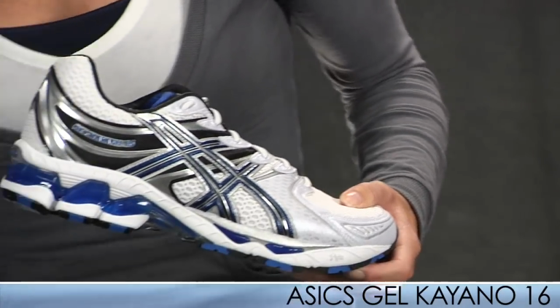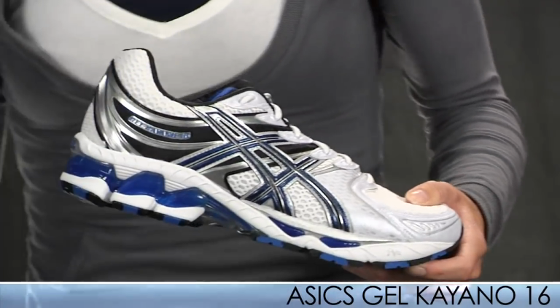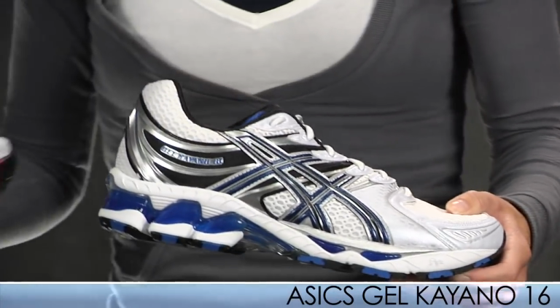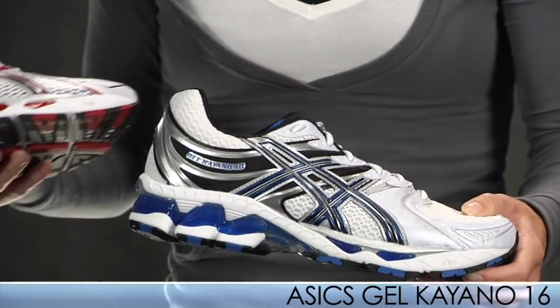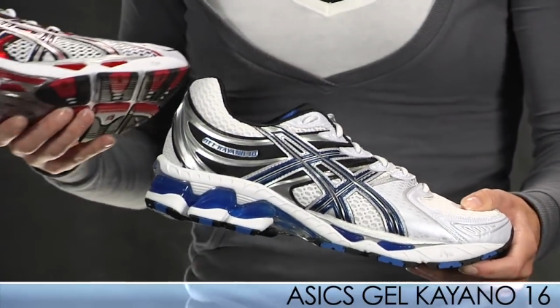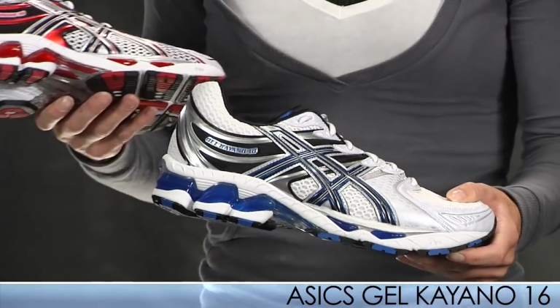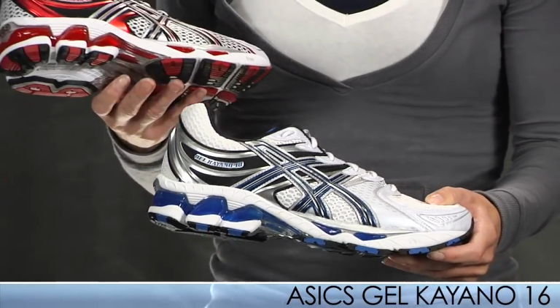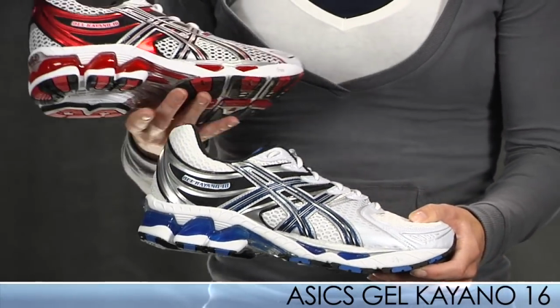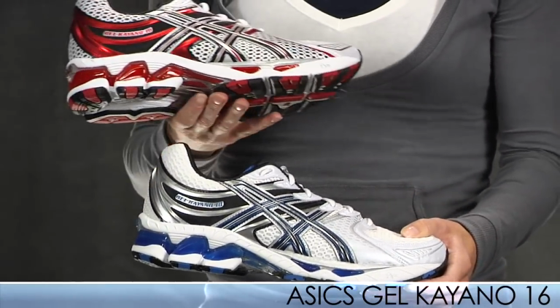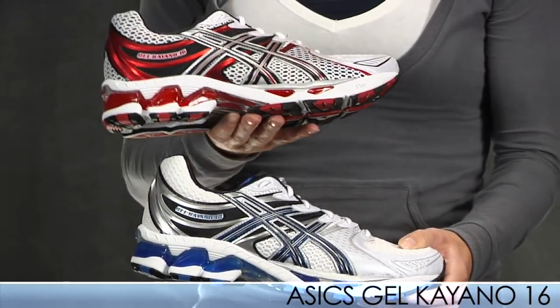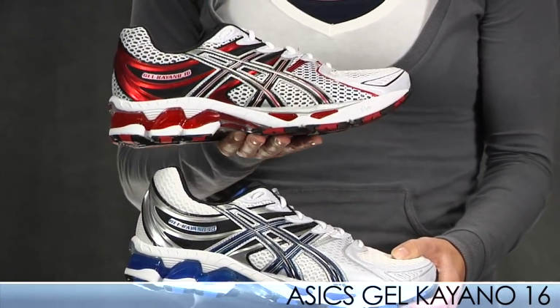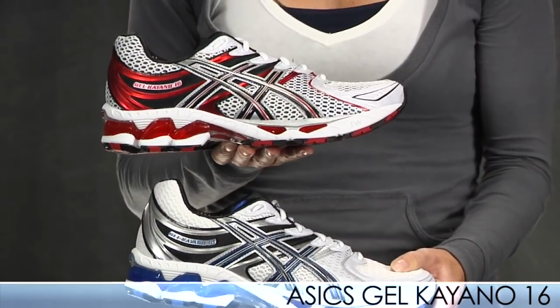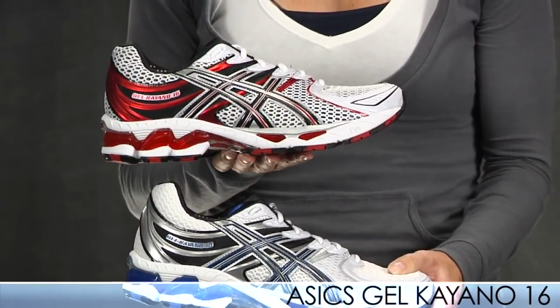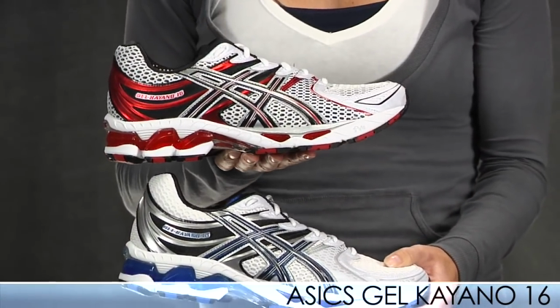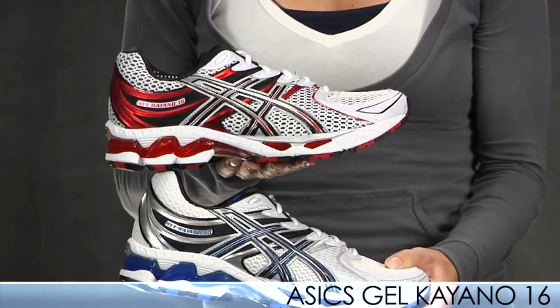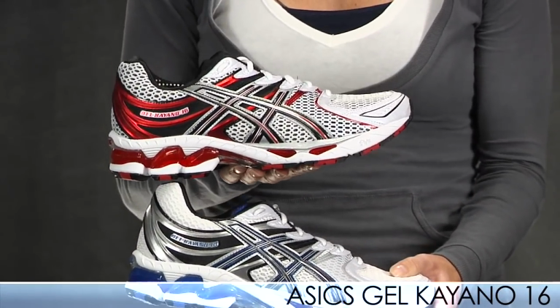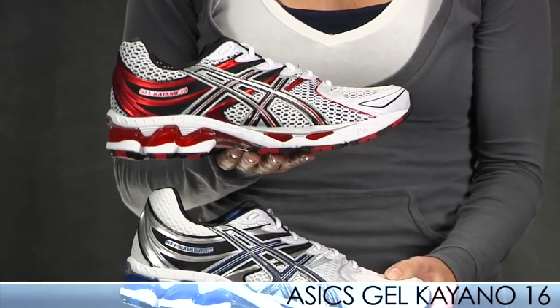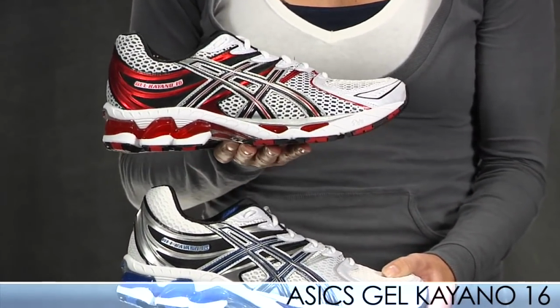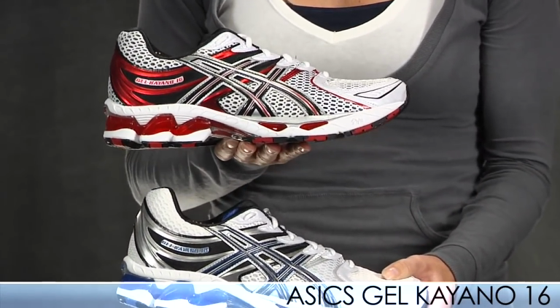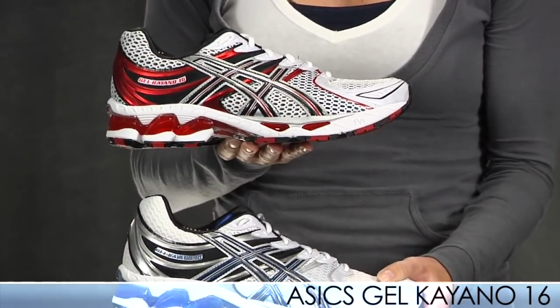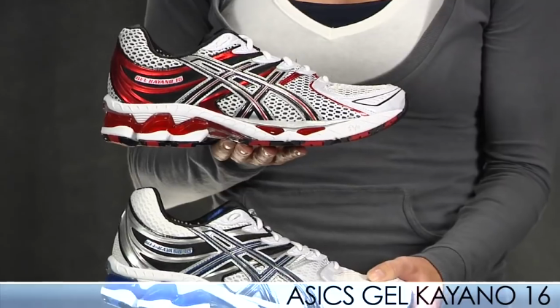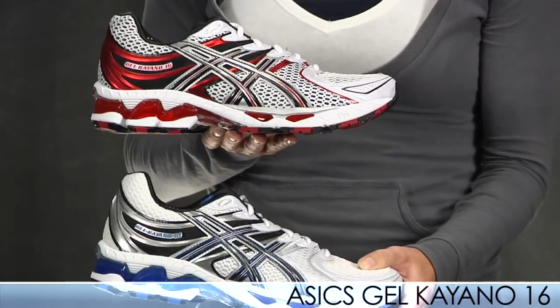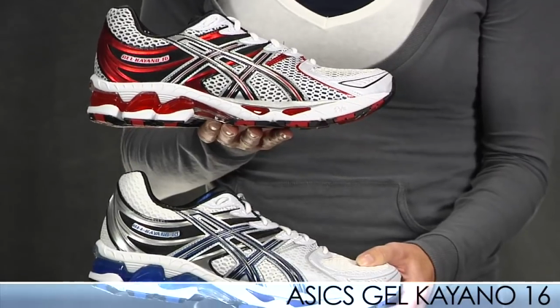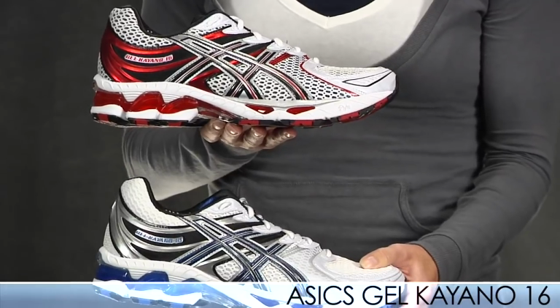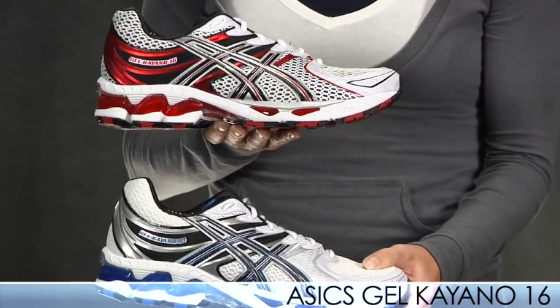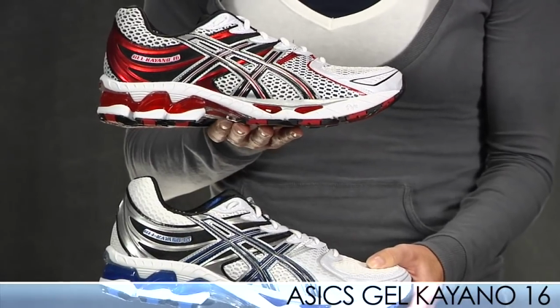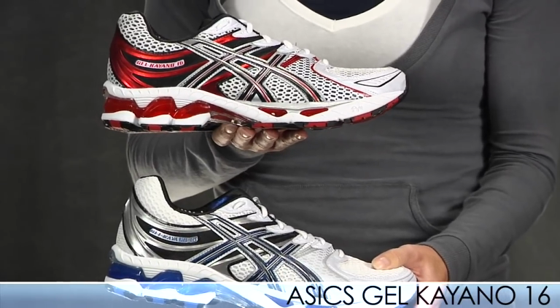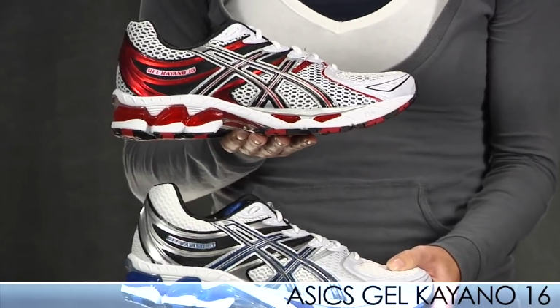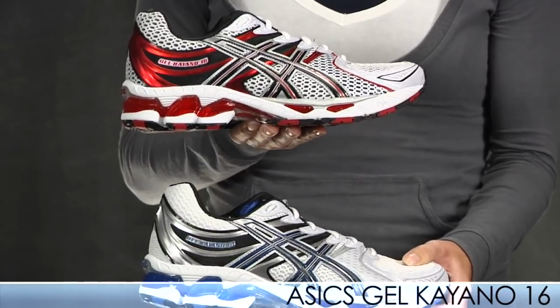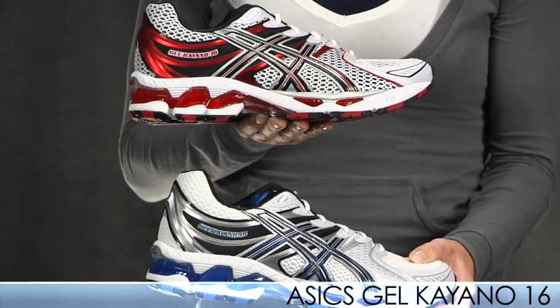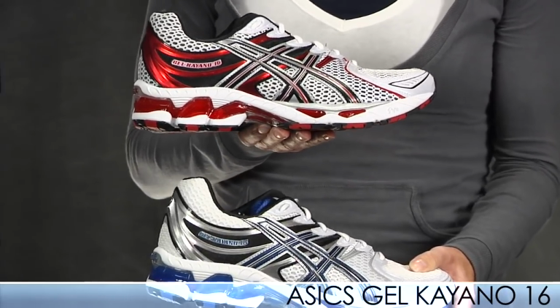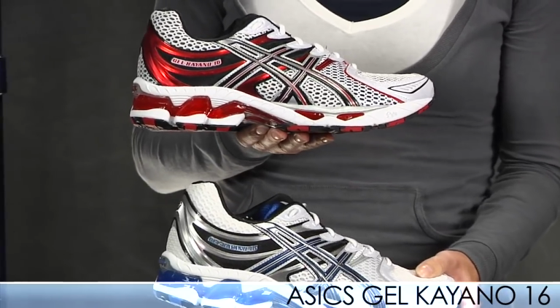We also have a product video on this, and it is available in two different colors: this nice white and blue, and also a fancy red. Those are available now on our site.